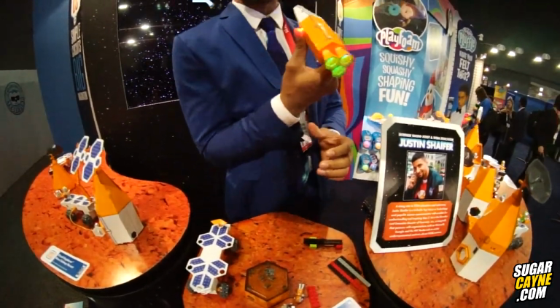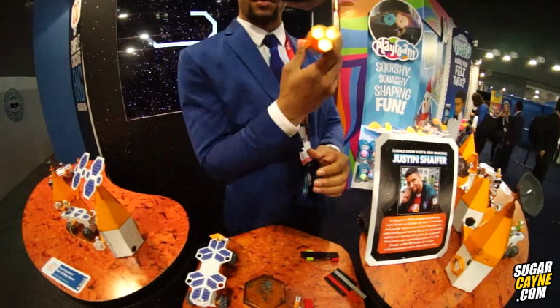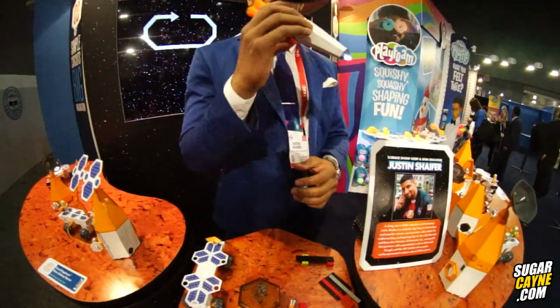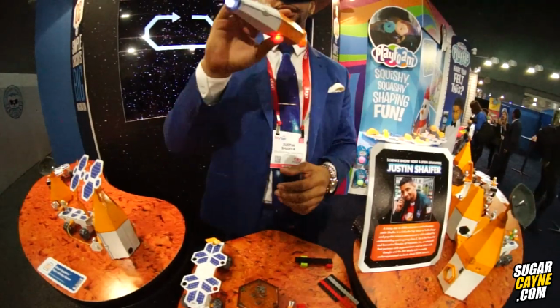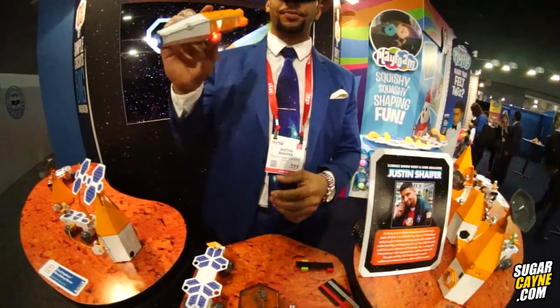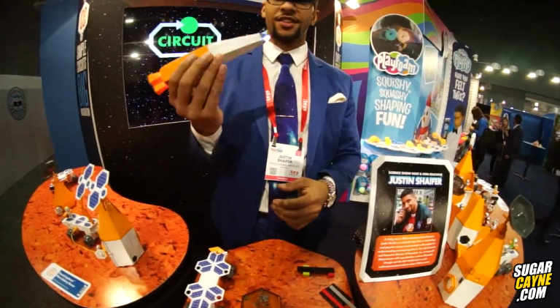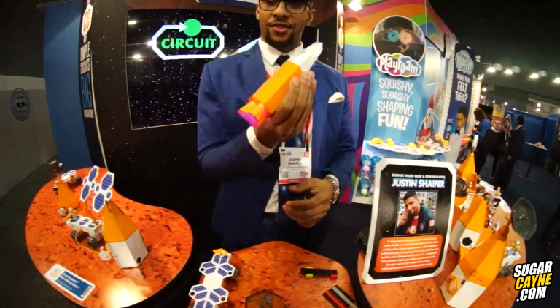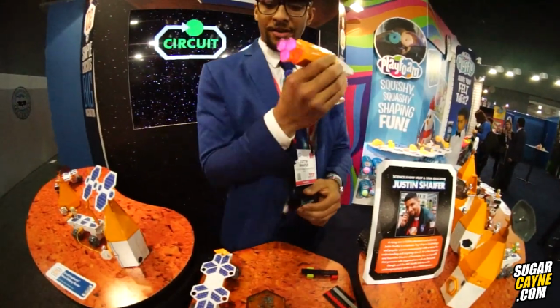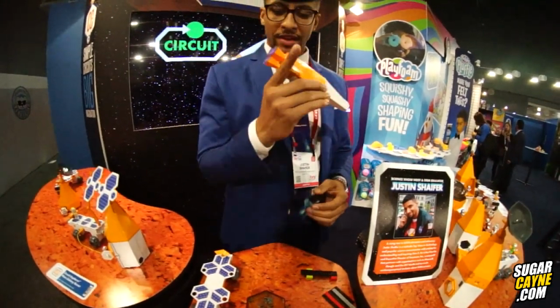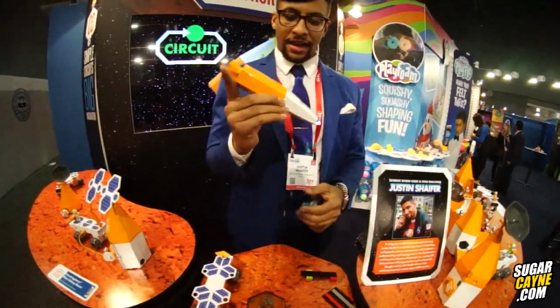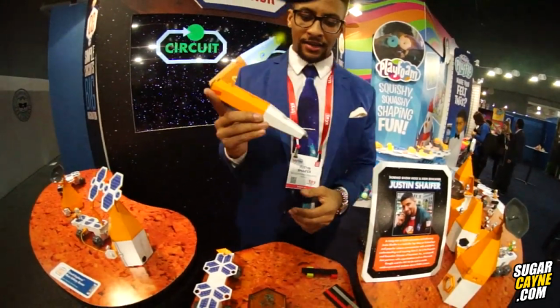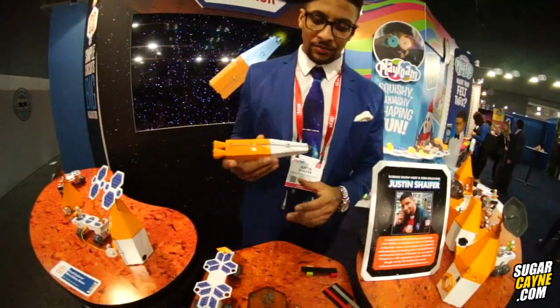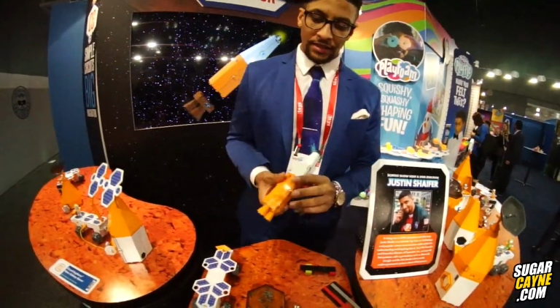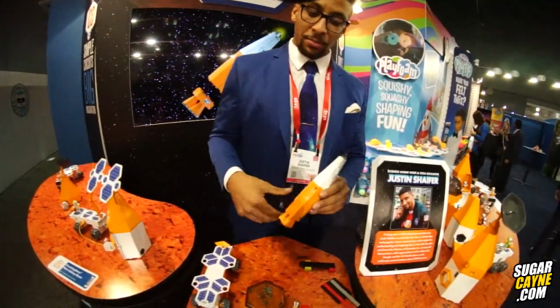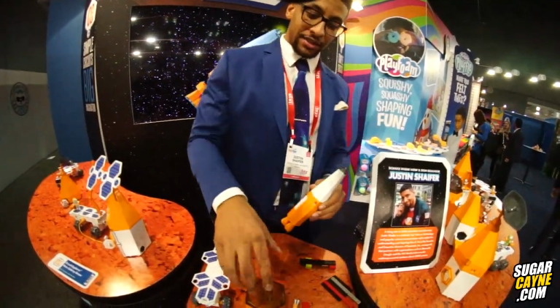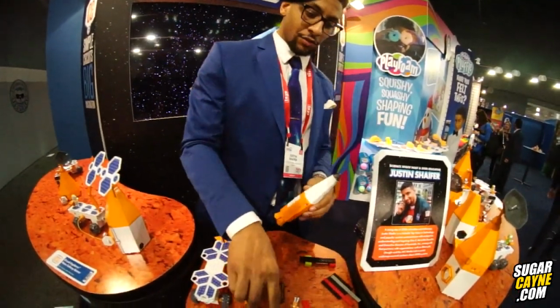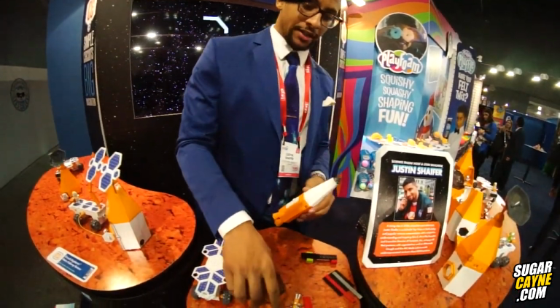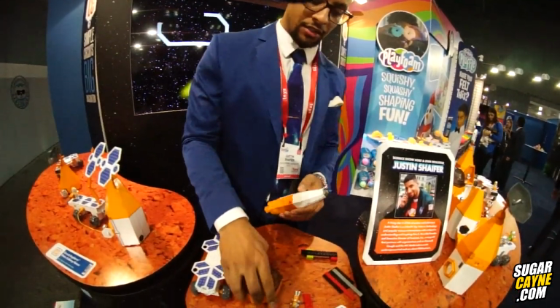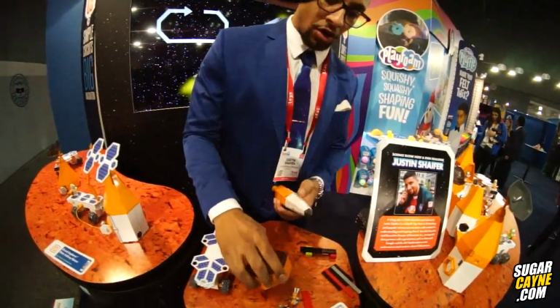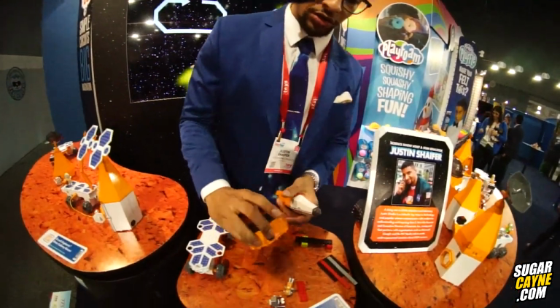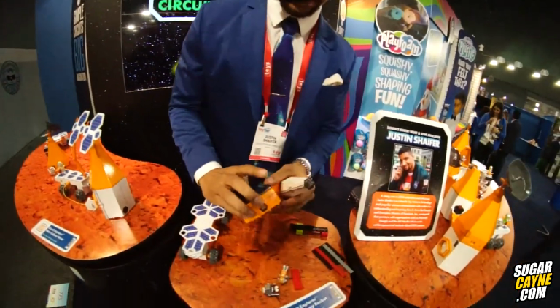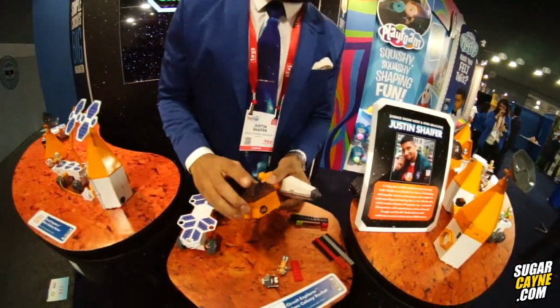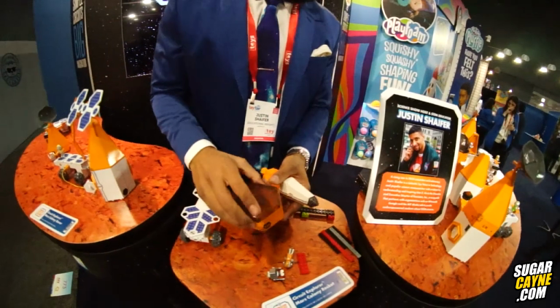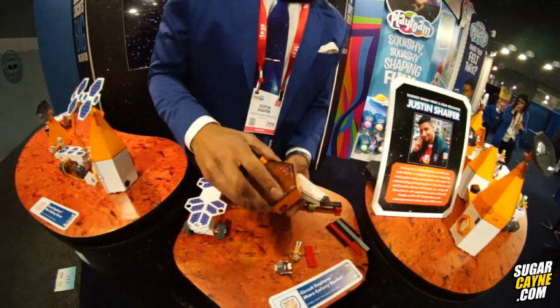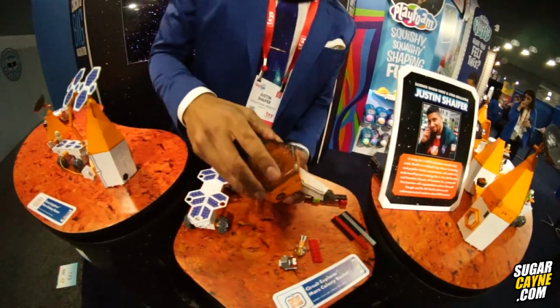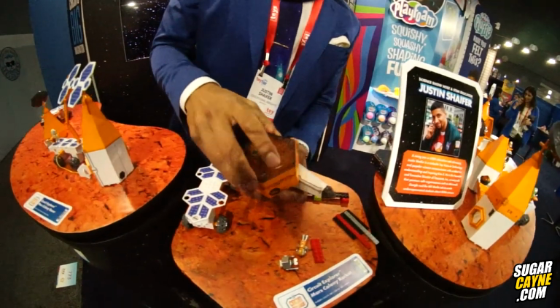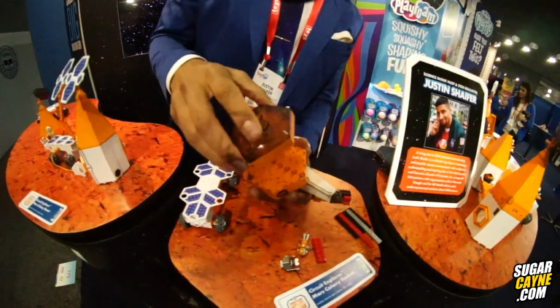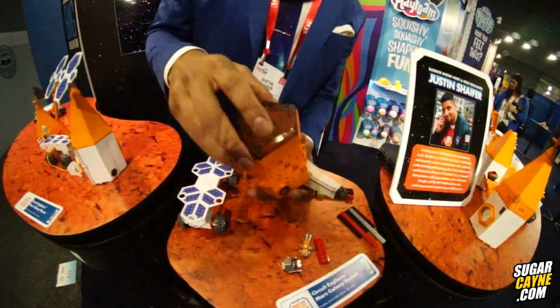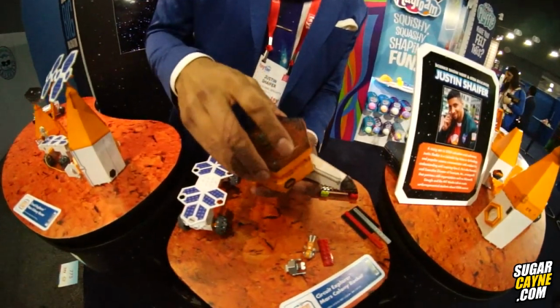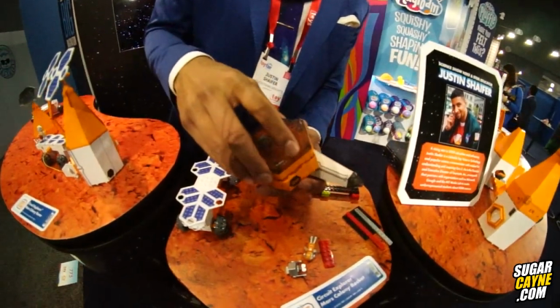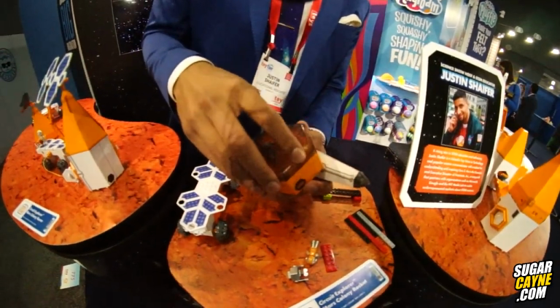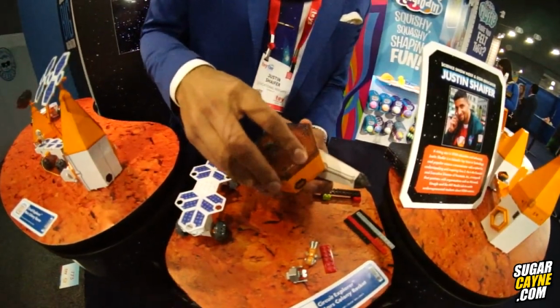Now we have a rocket ship. This is the base of the rocket ship — it also lights up. It's modular and it can be assembled.